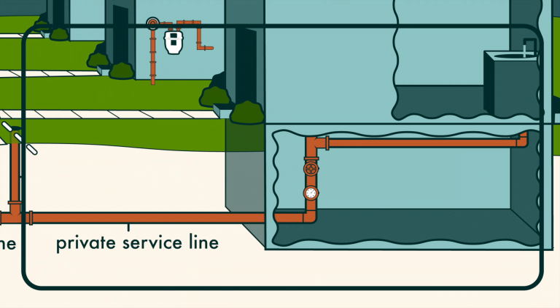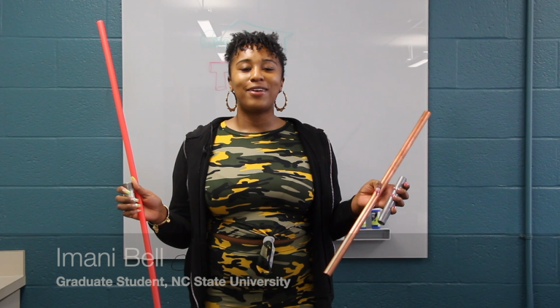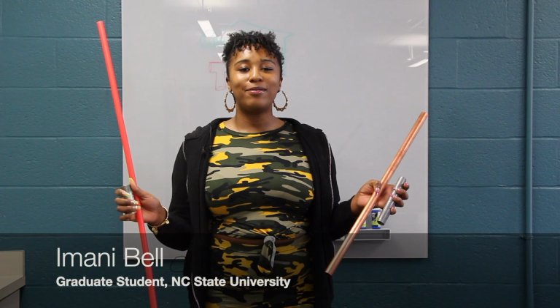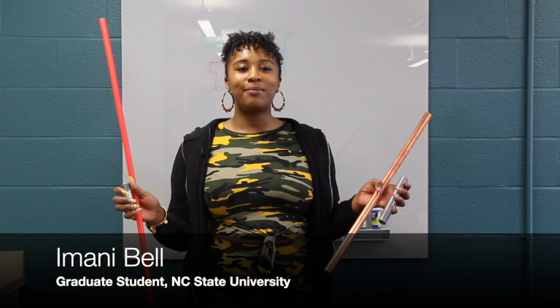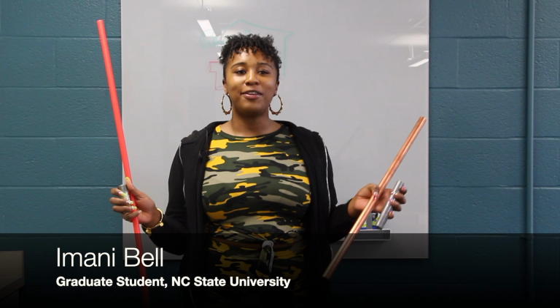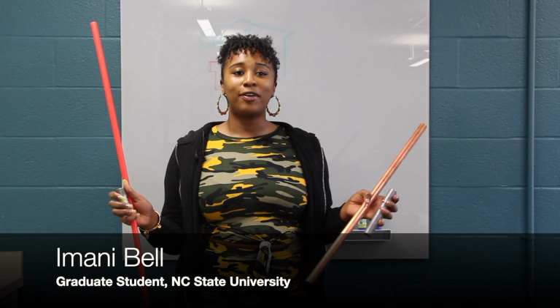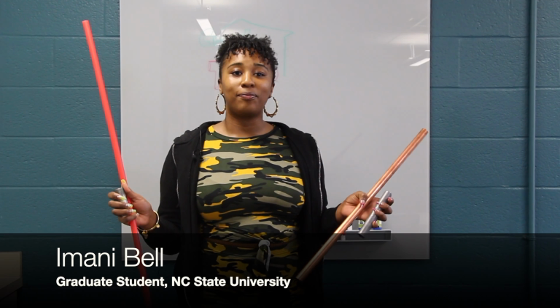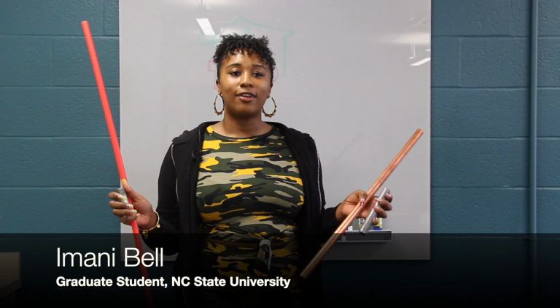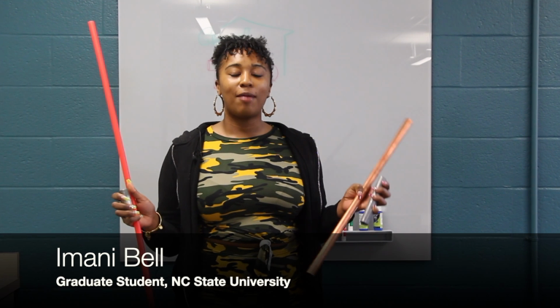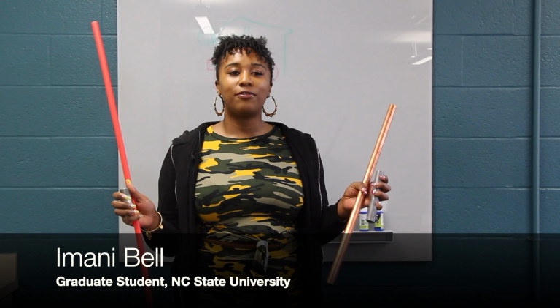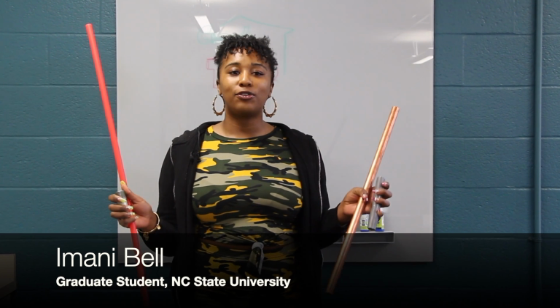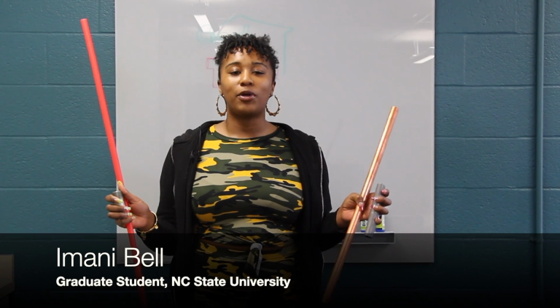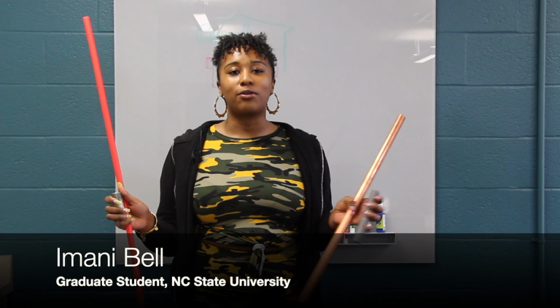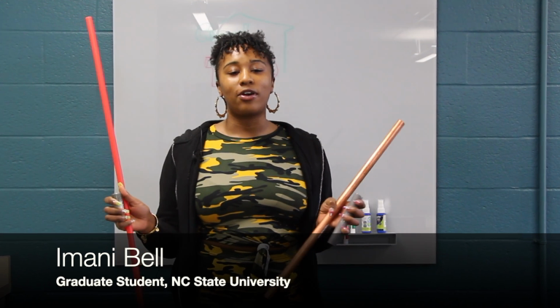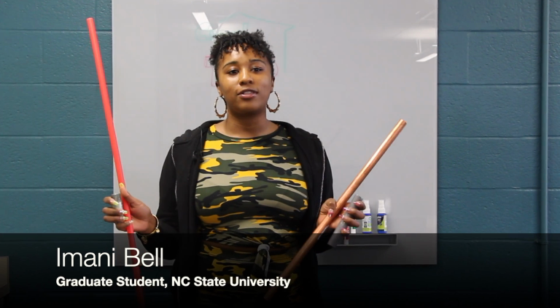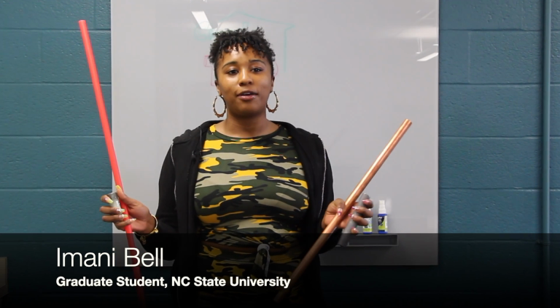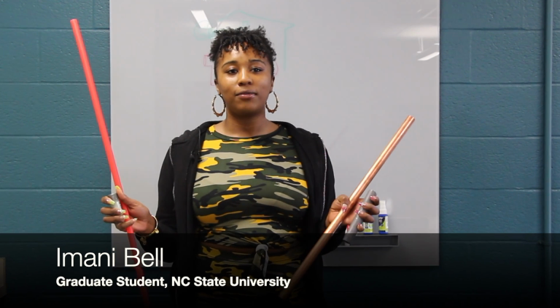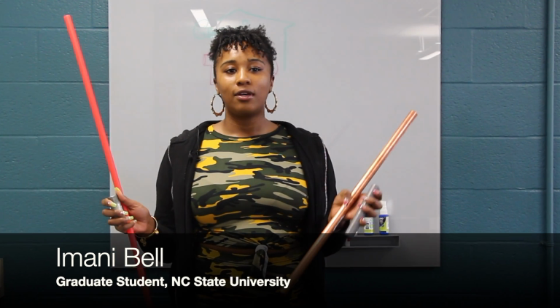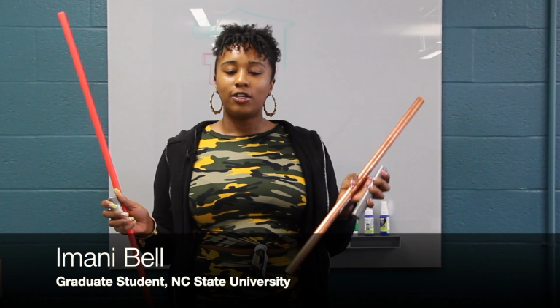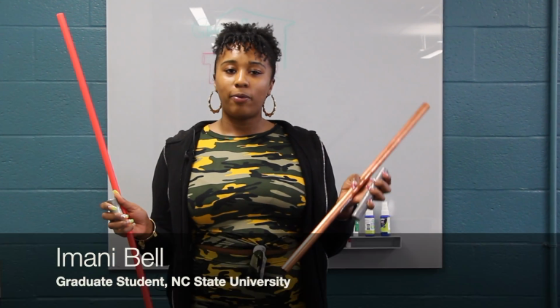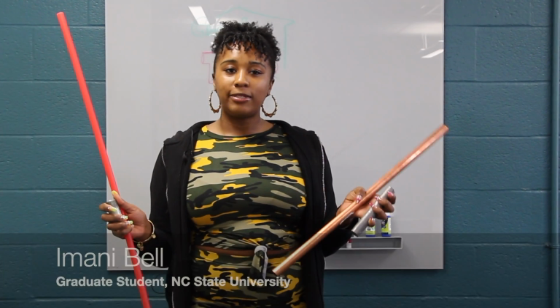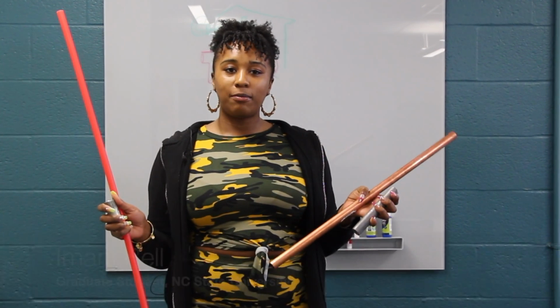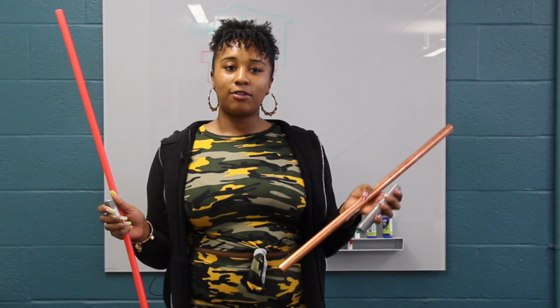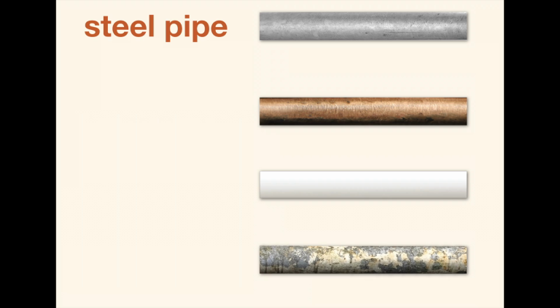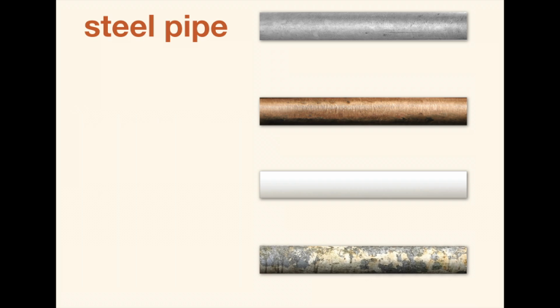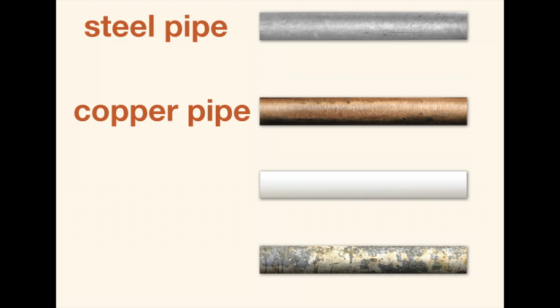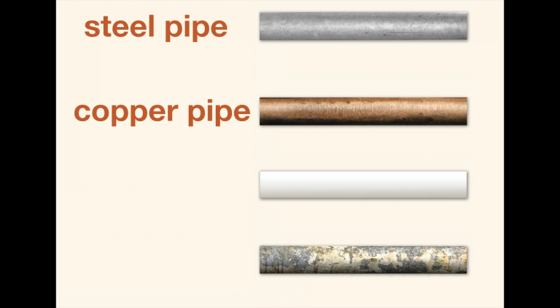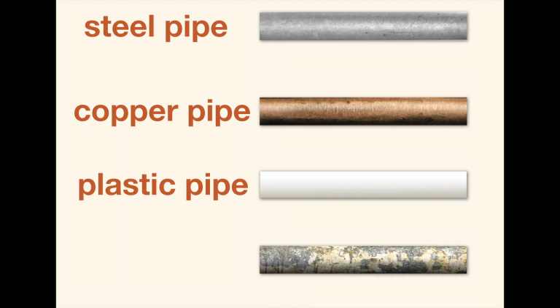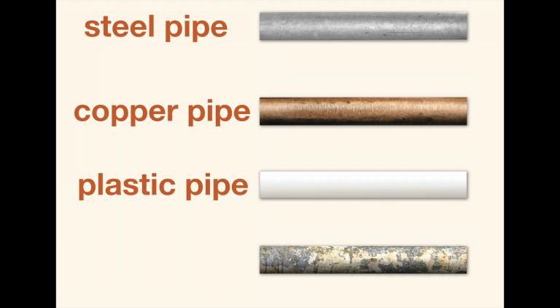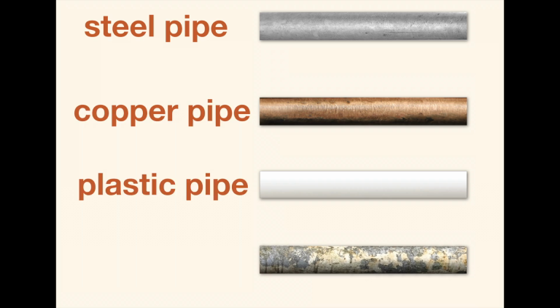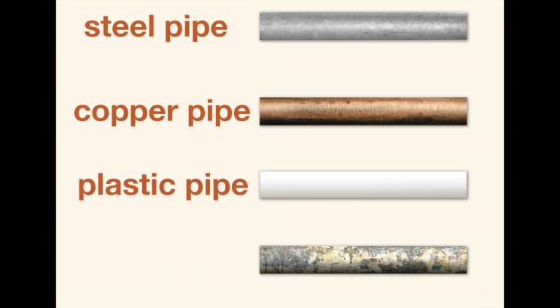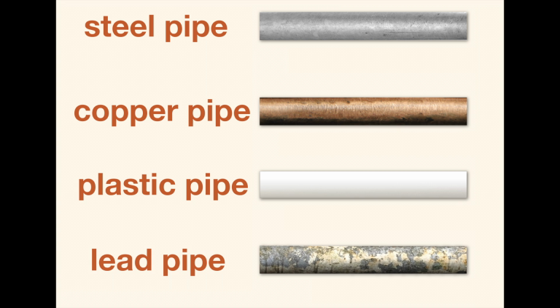My name is Imani Bill. I'm a researcher working on Crowd the Tap. Your pipes can be made of steel, copper, plastic, or lead.